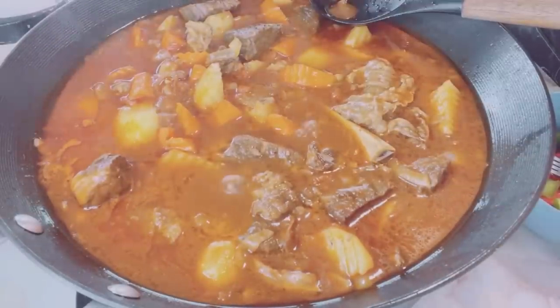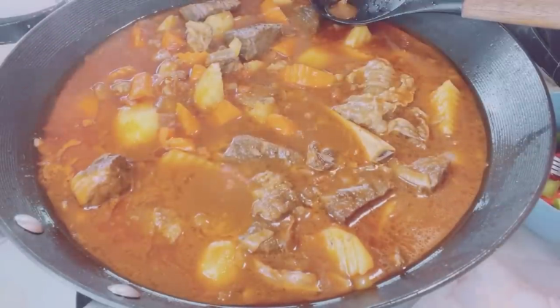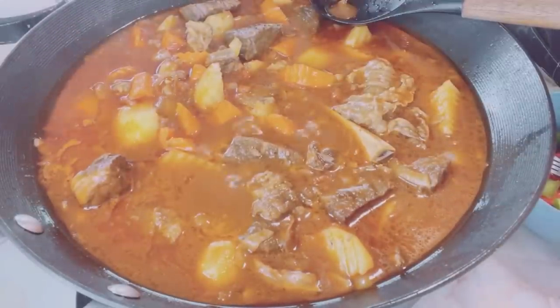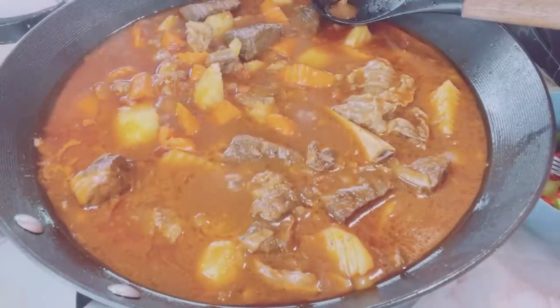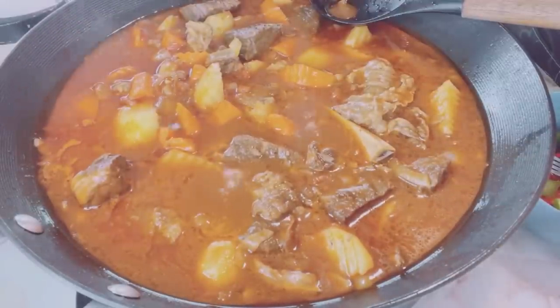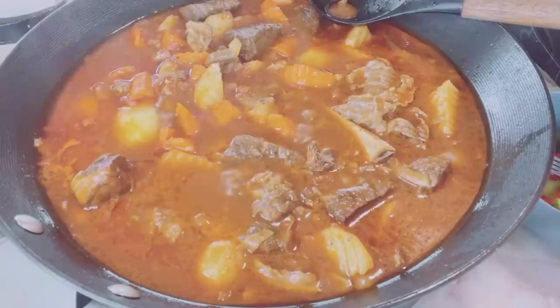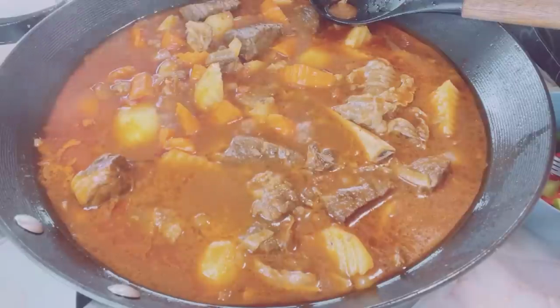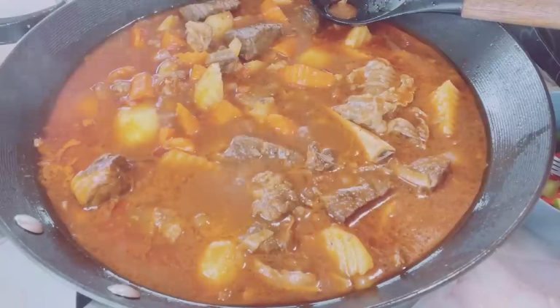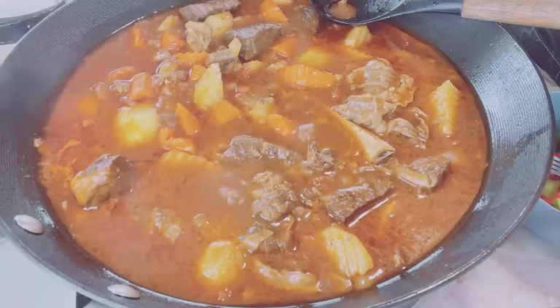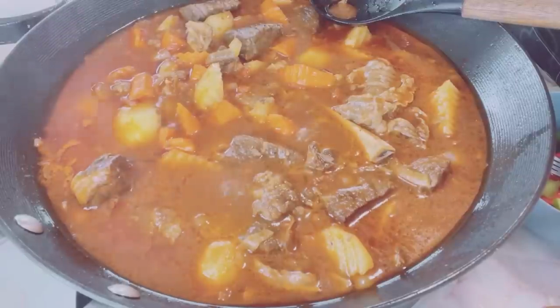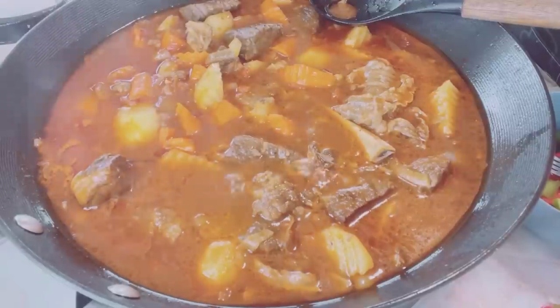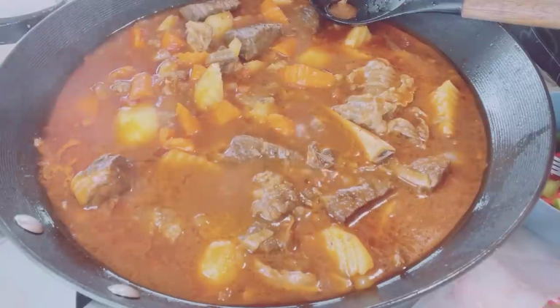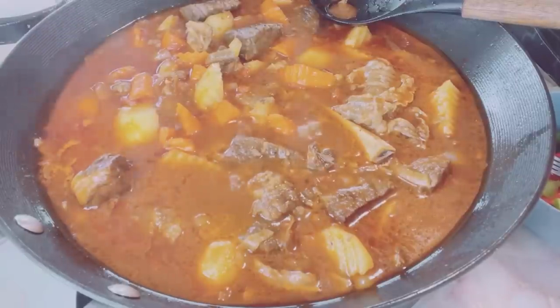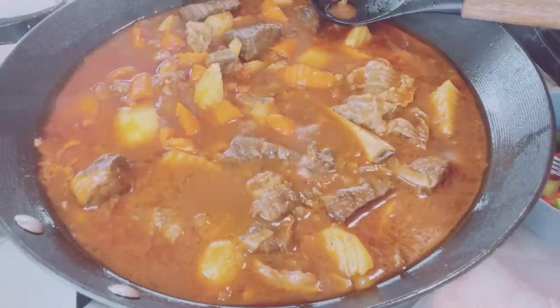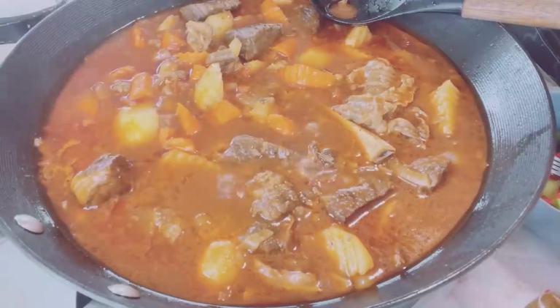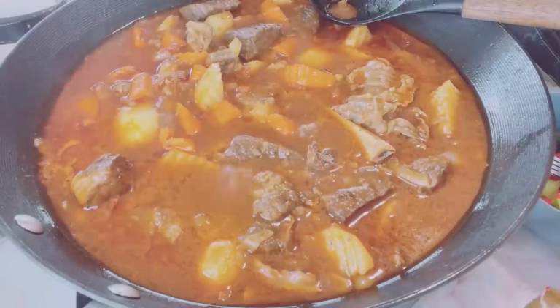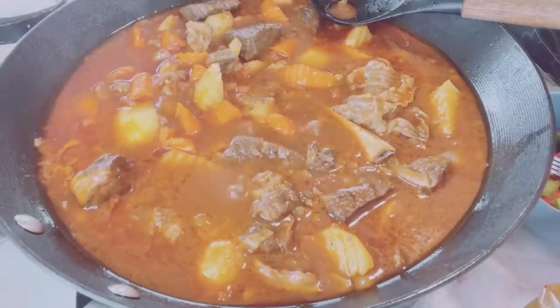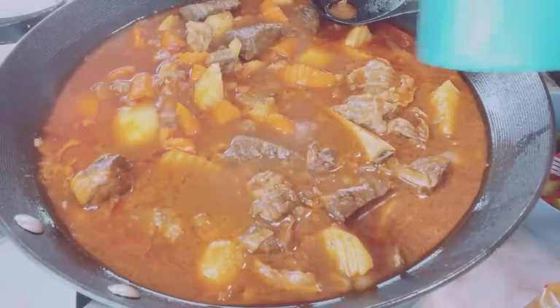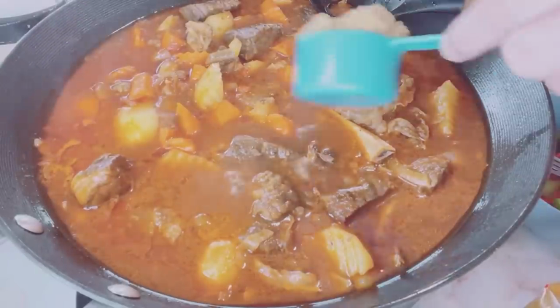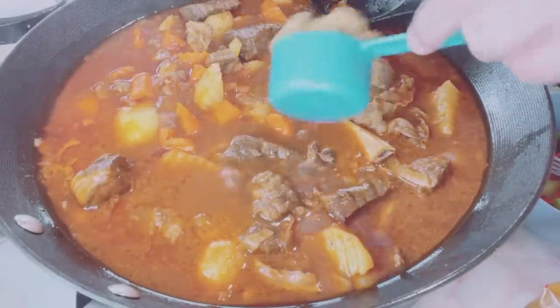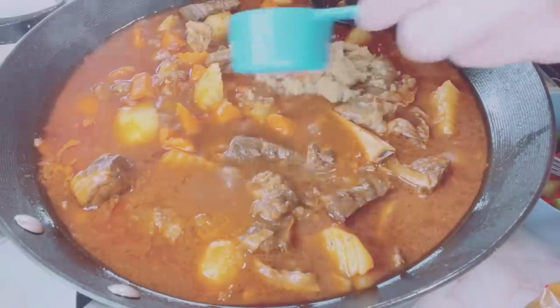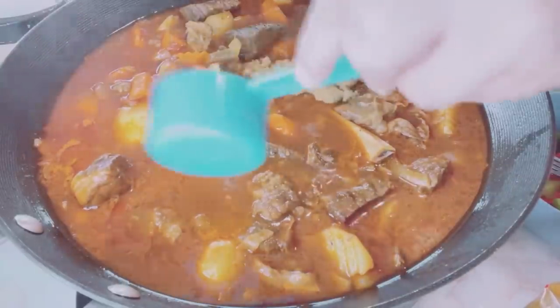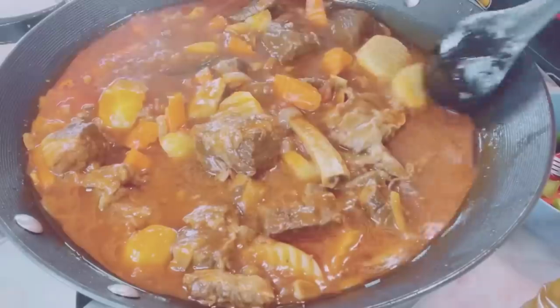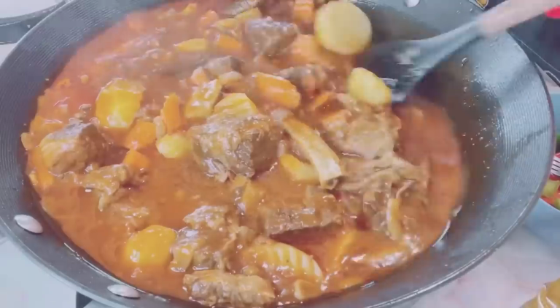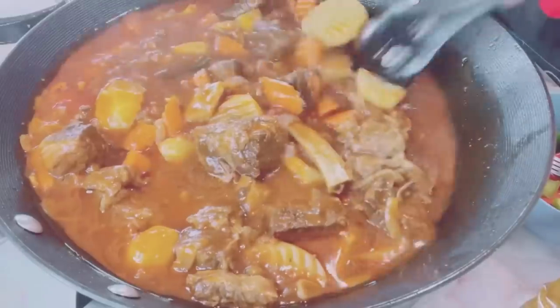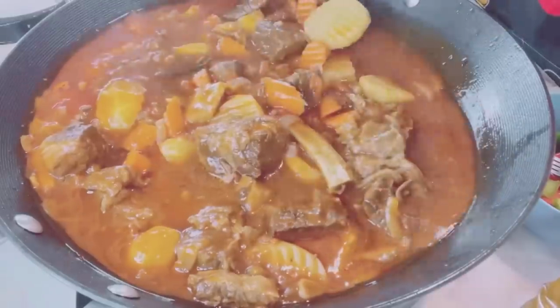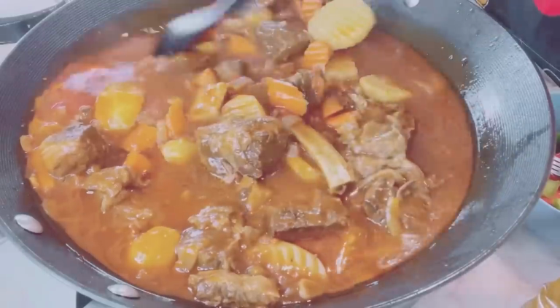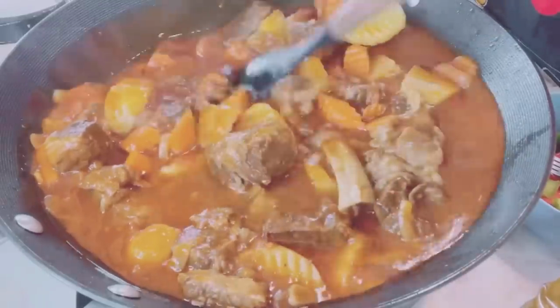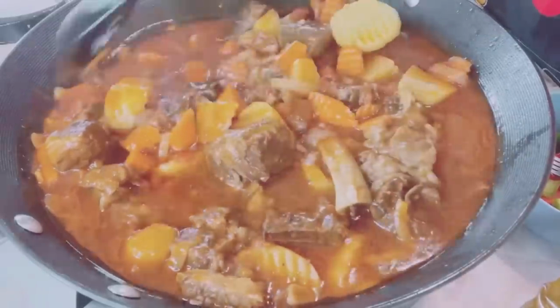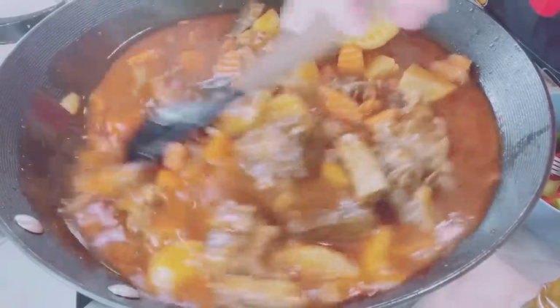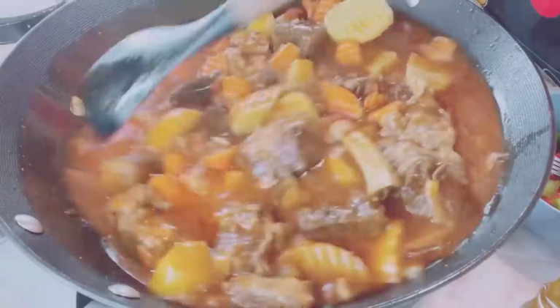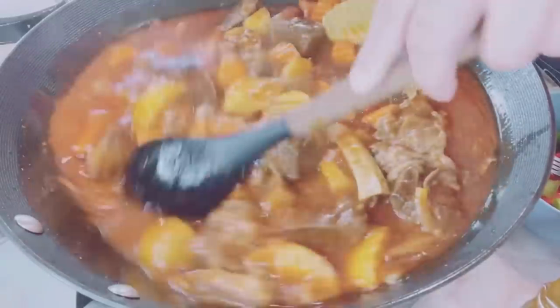Using a spoon, taste the sauce. I added brown sugar to balance the flavors.